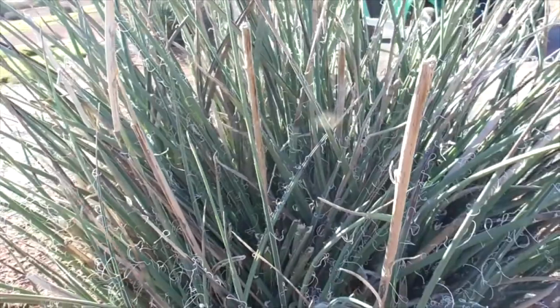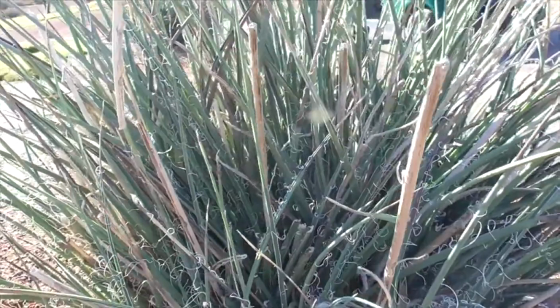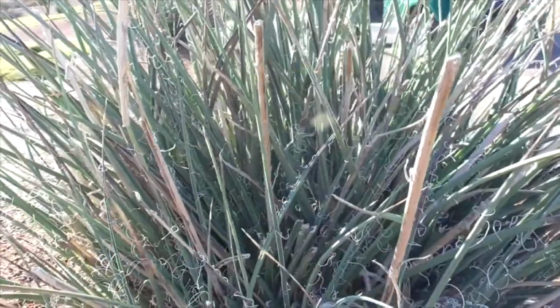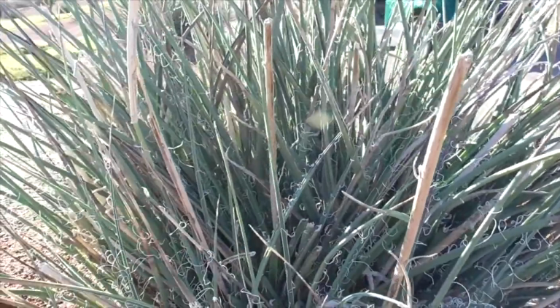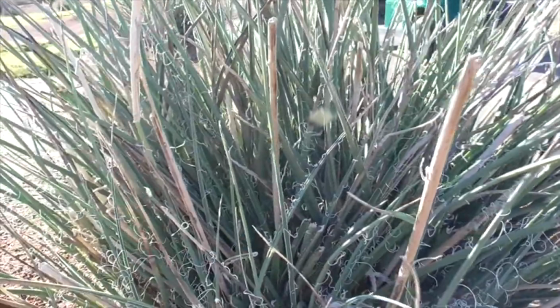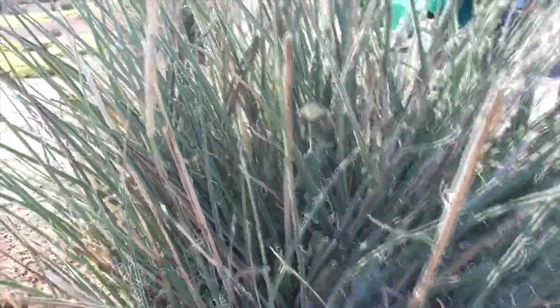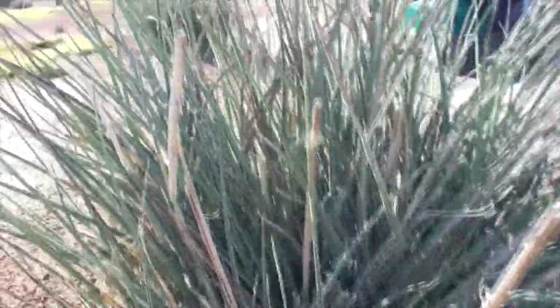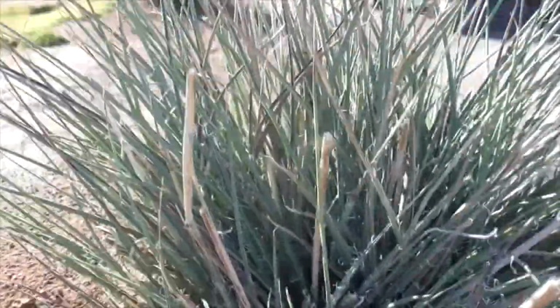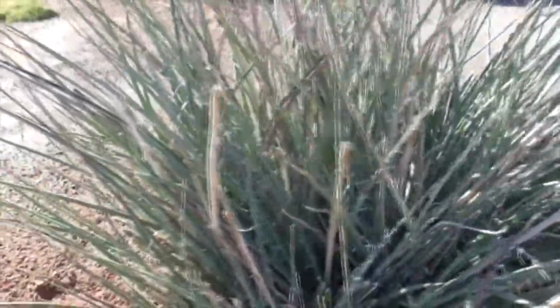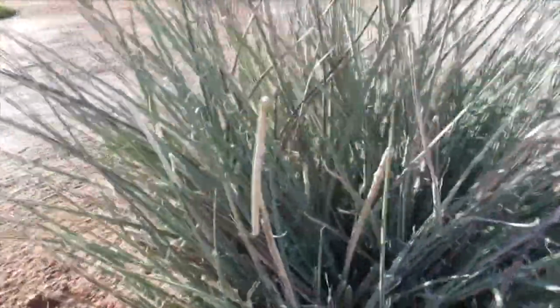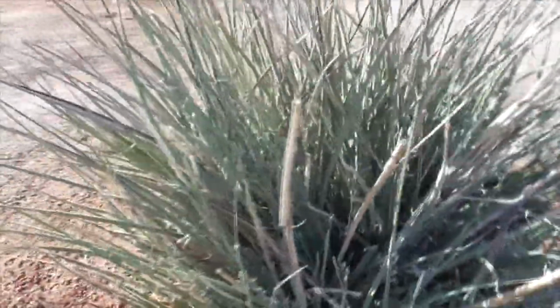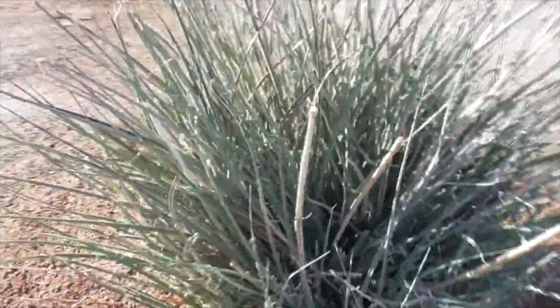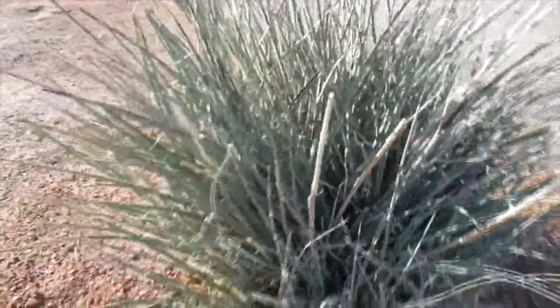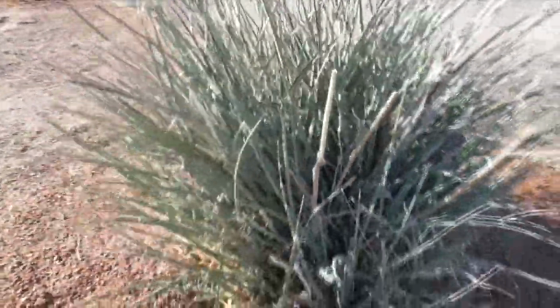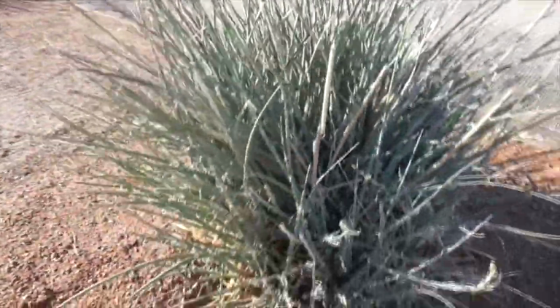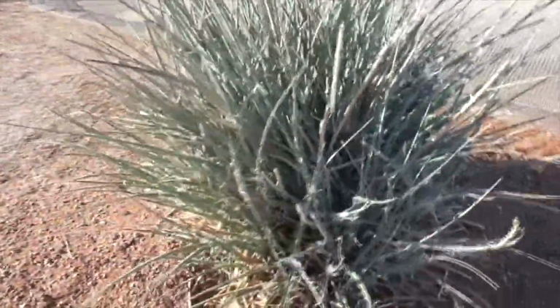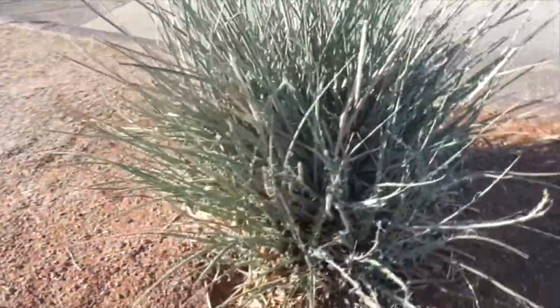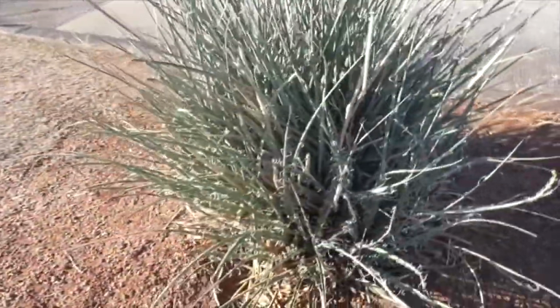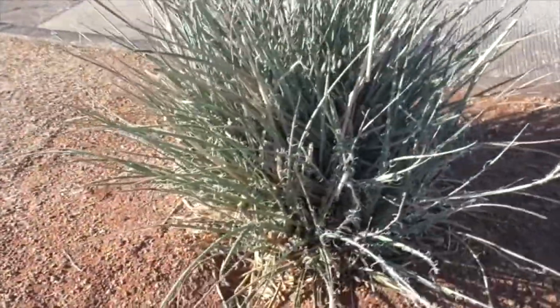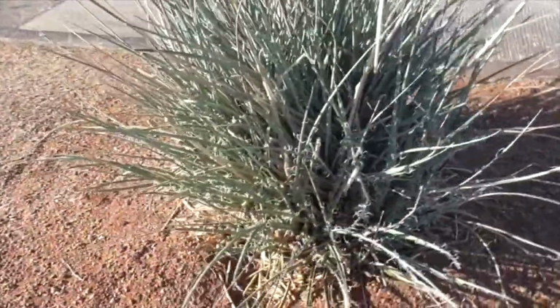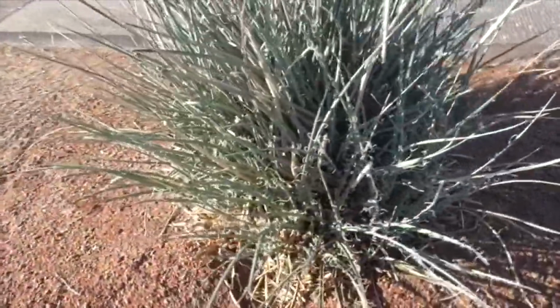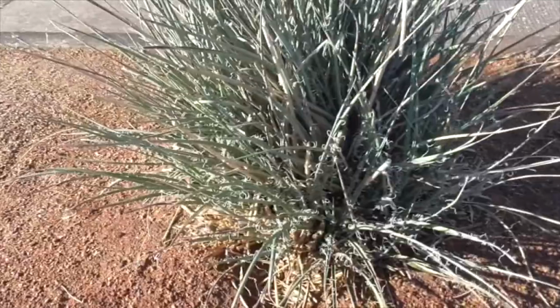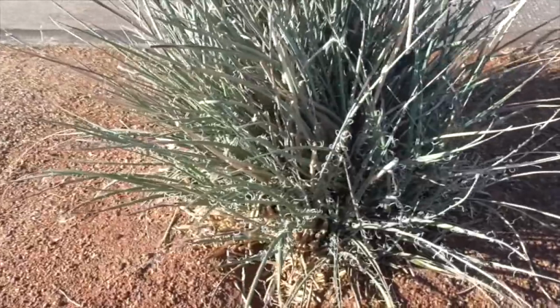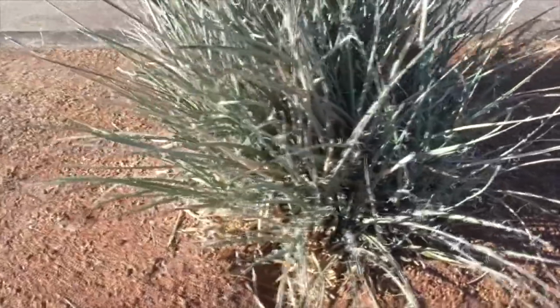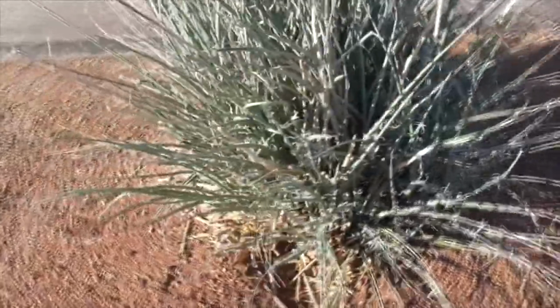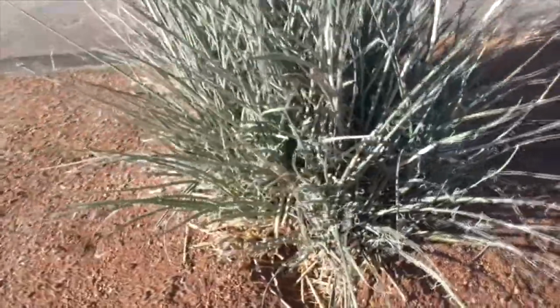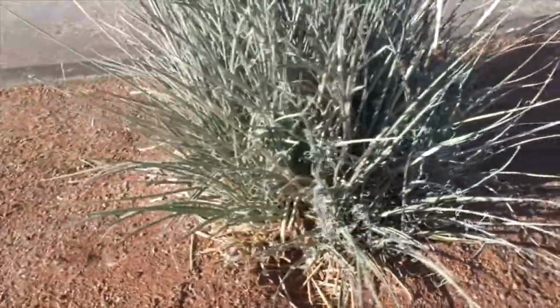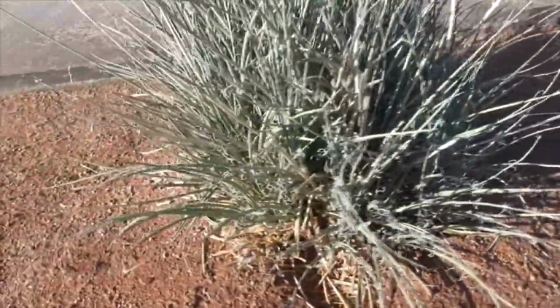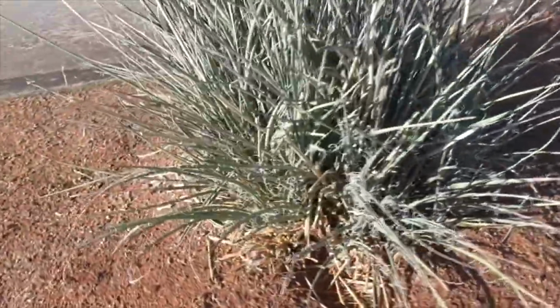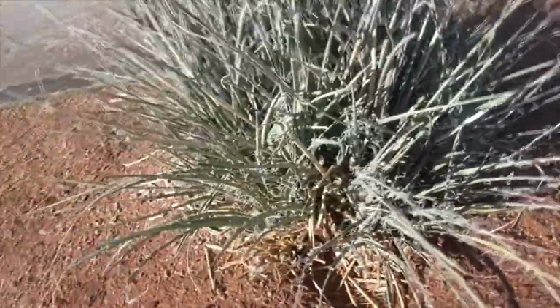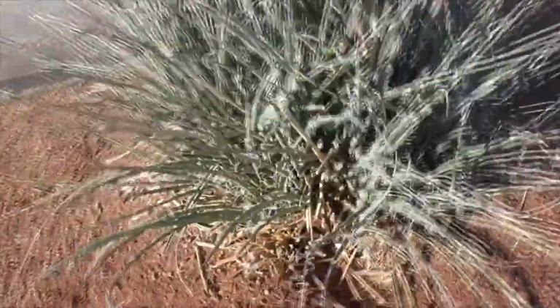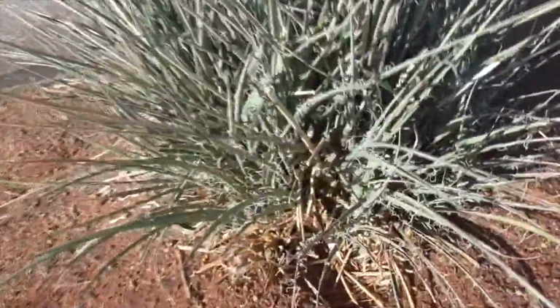Now it looks like a yucca — it's even called a red yucca — but it's not a yucca. It's not even aloe. It's really an agave.